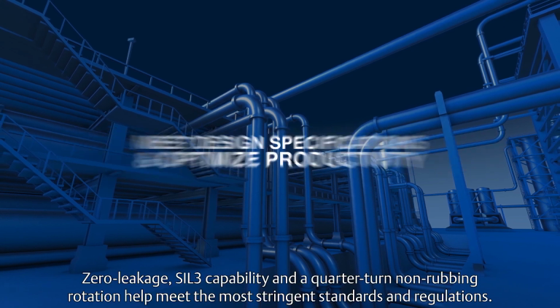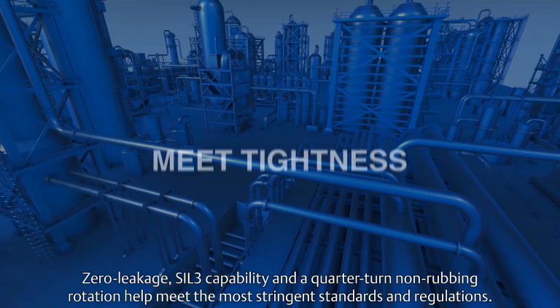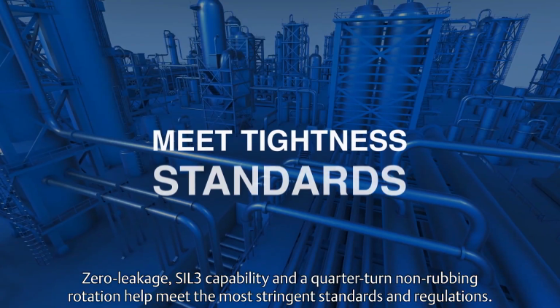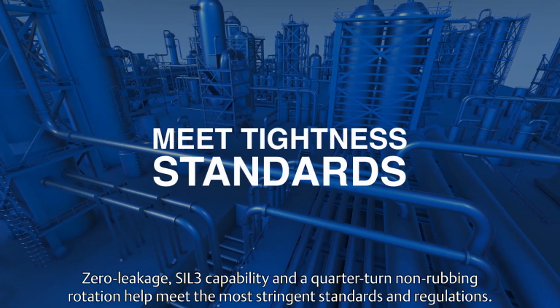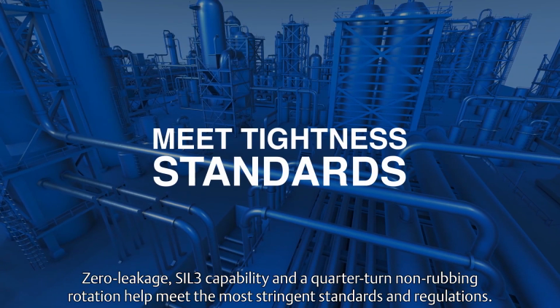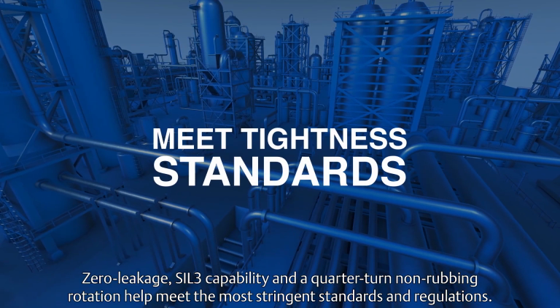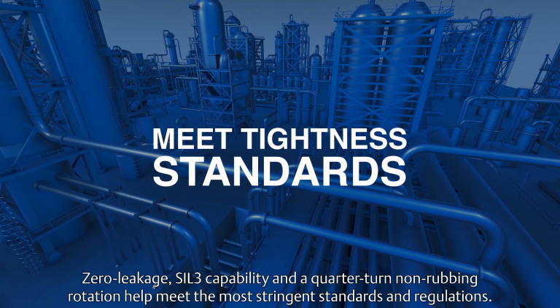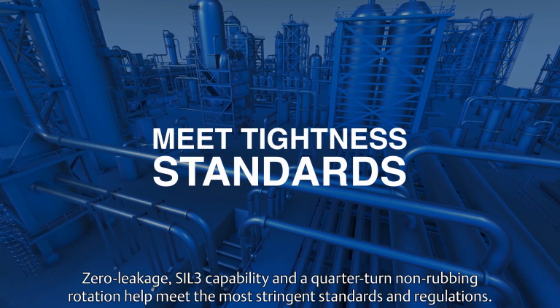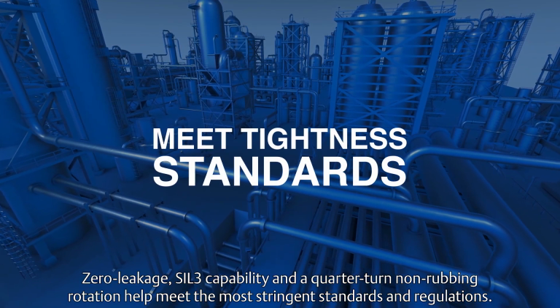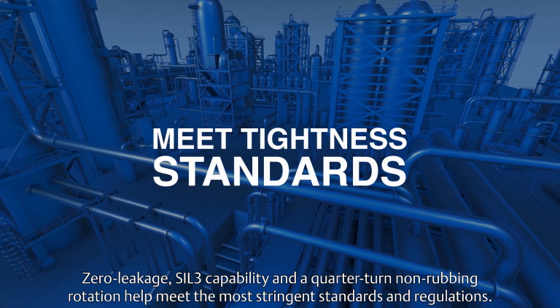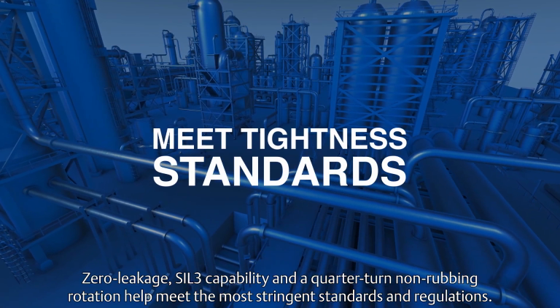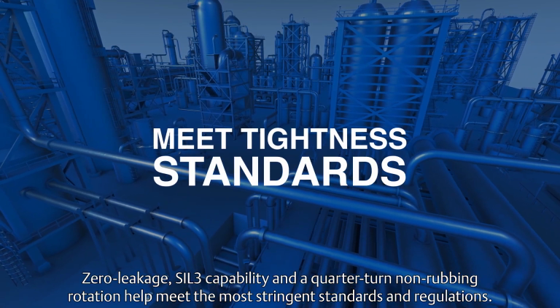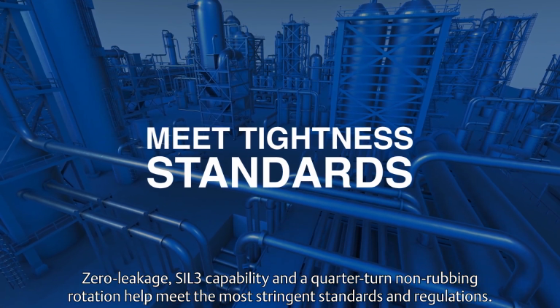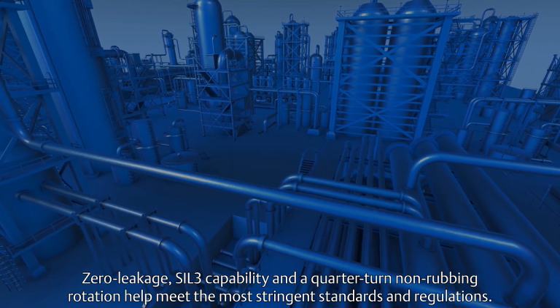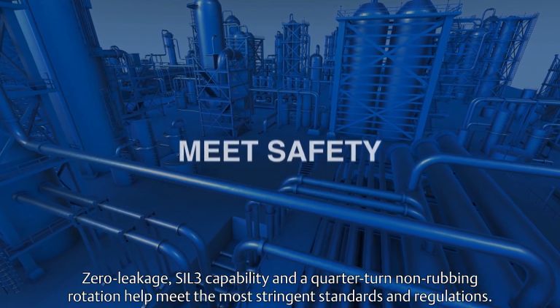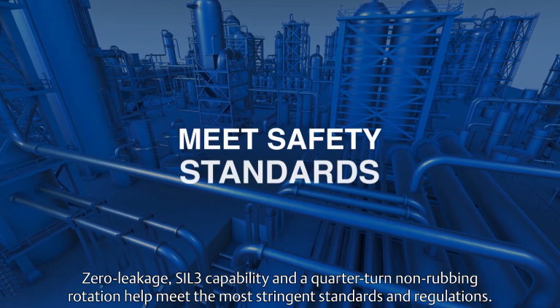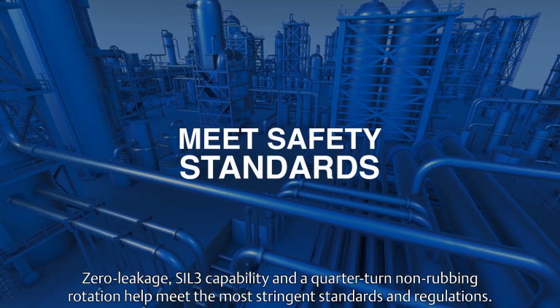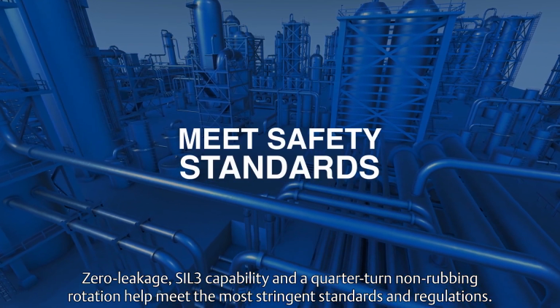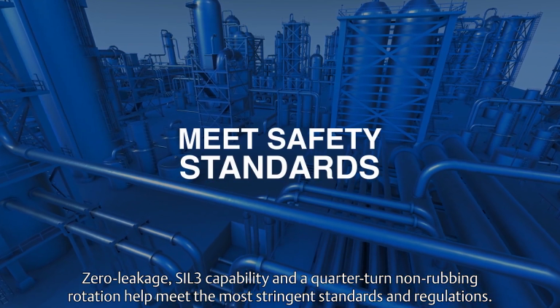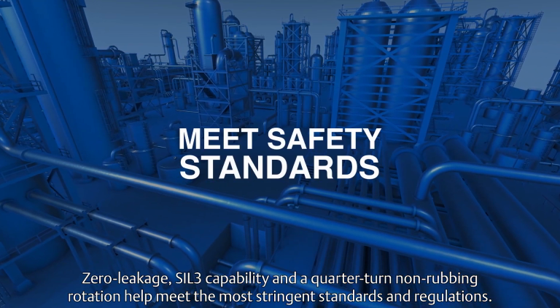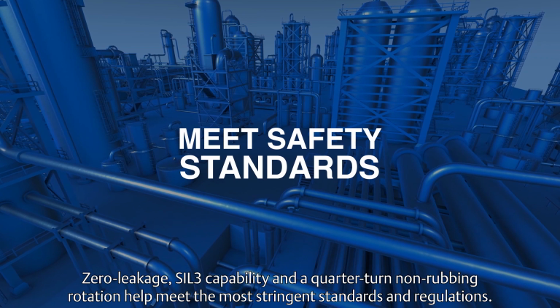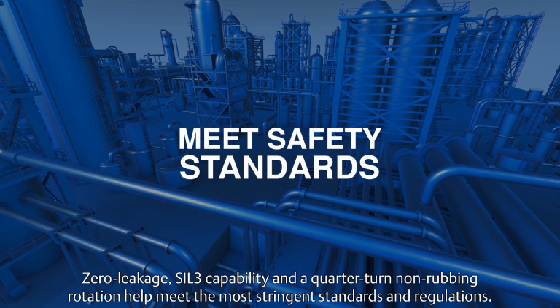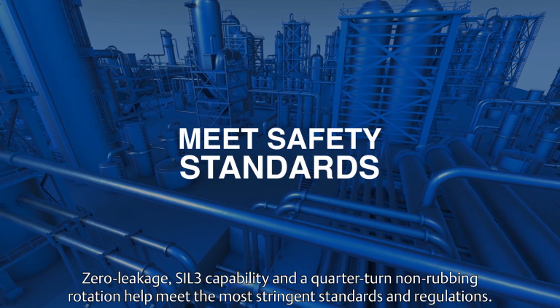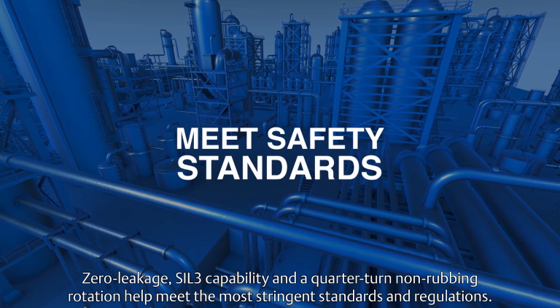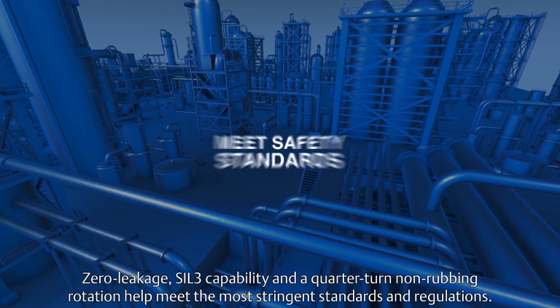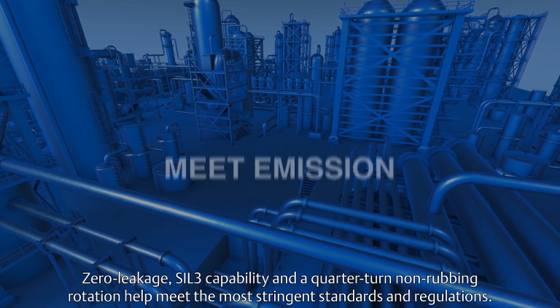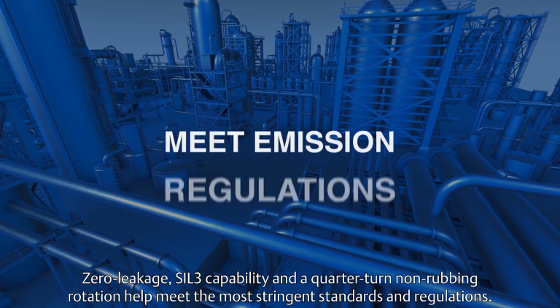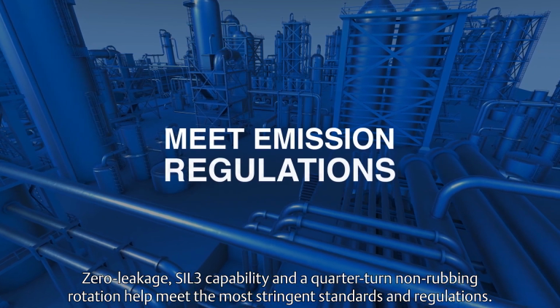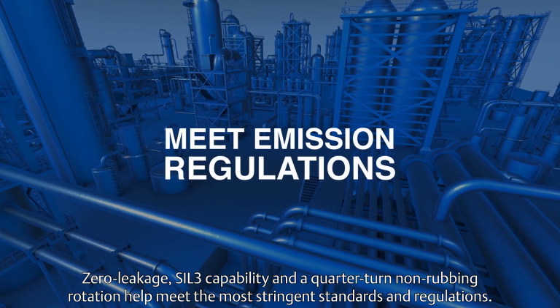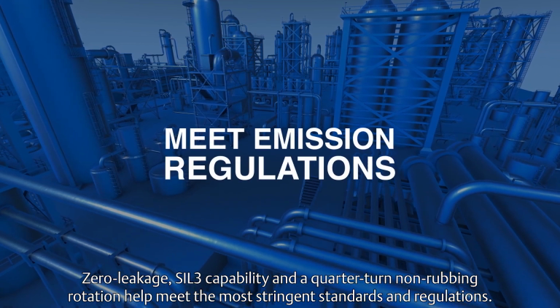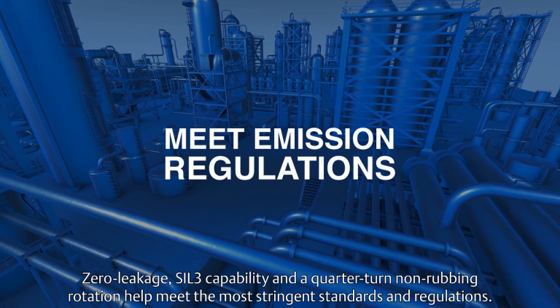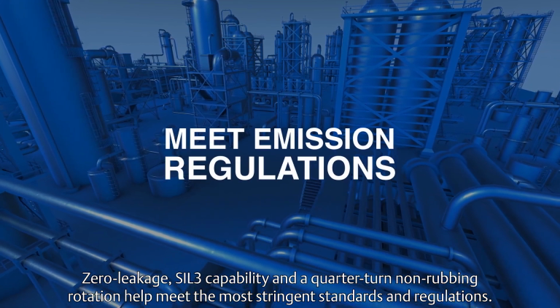Zero leakage, SIL-3 capability, and a quarter-turn, non-rubbing rotation help meet the most stringent standards and regulations.